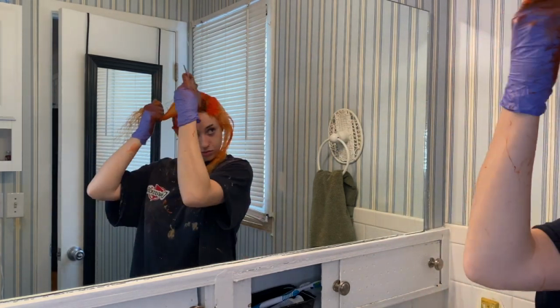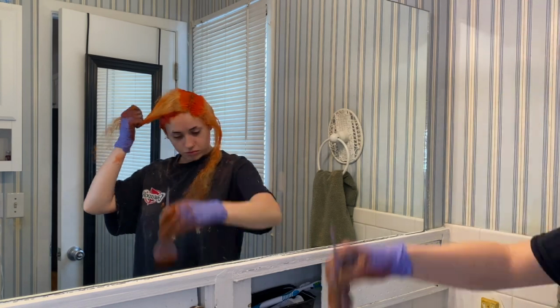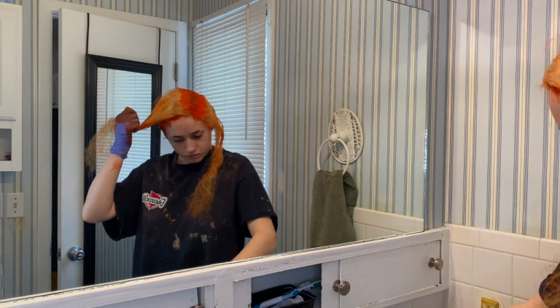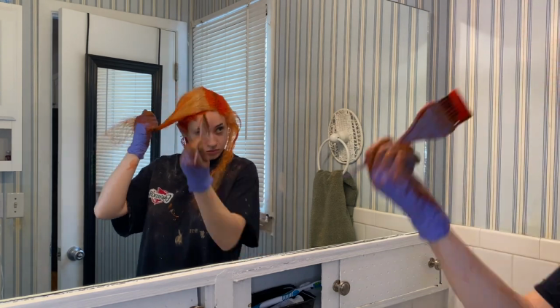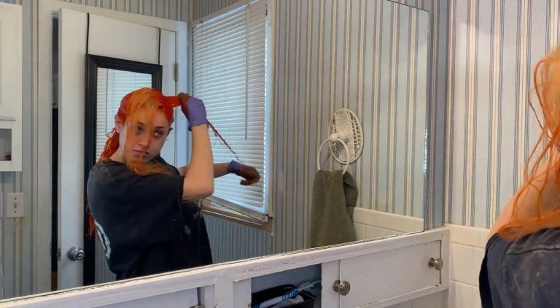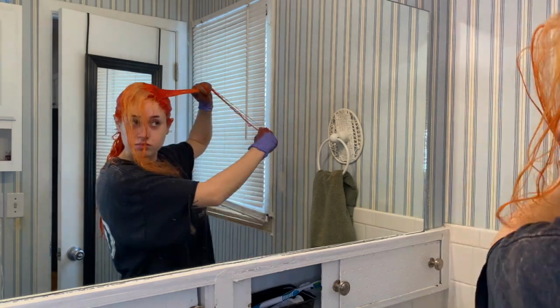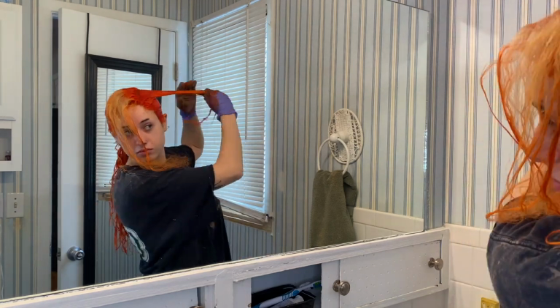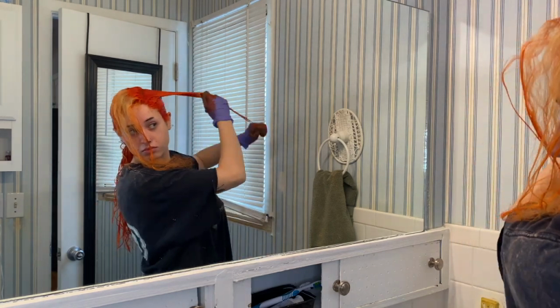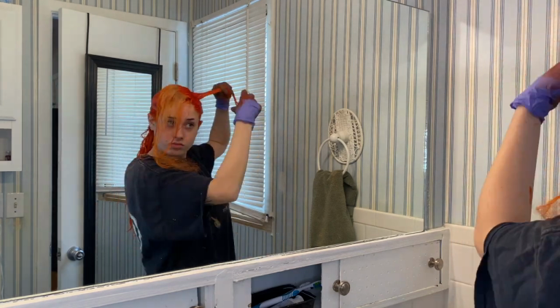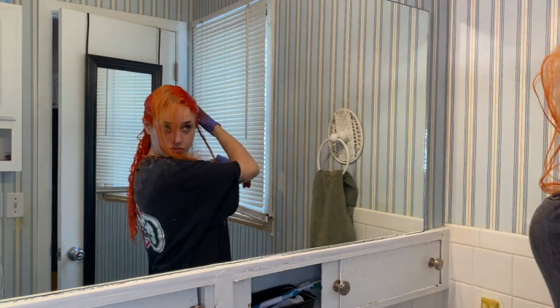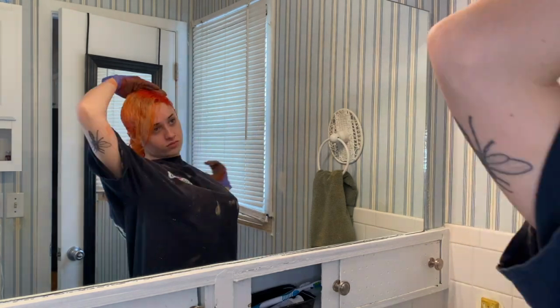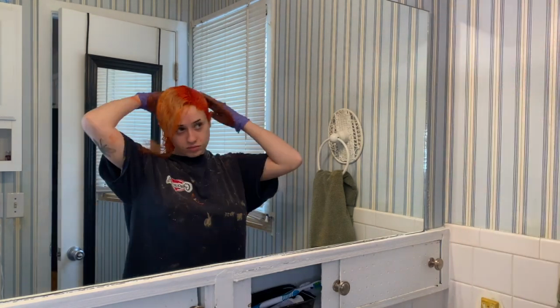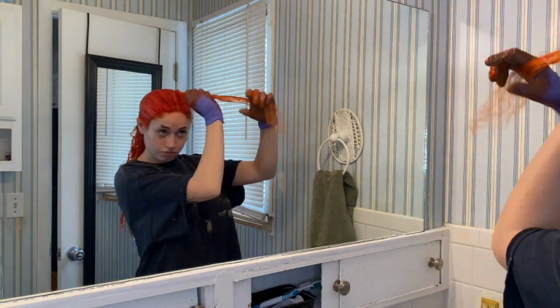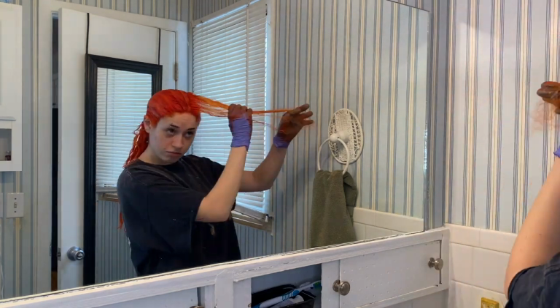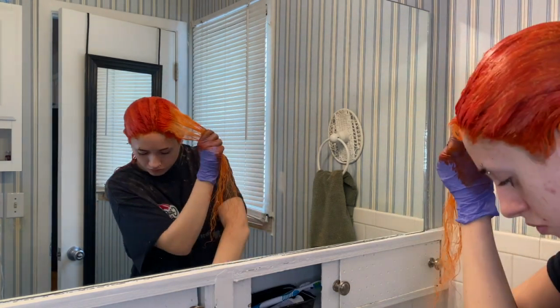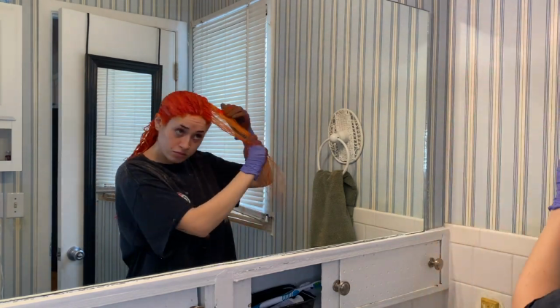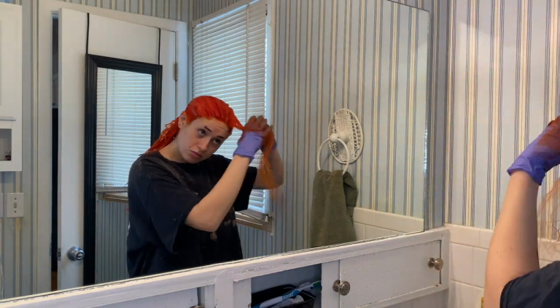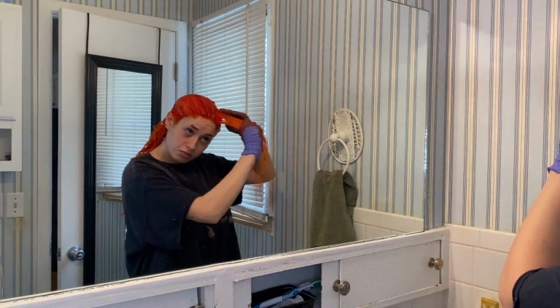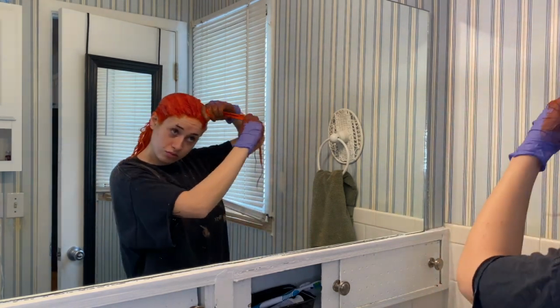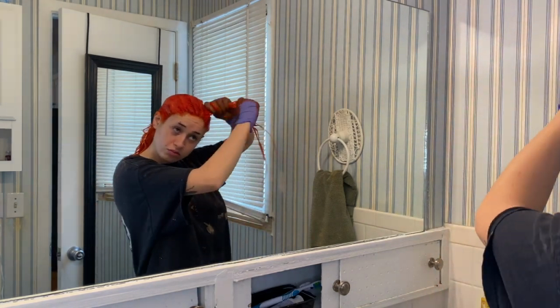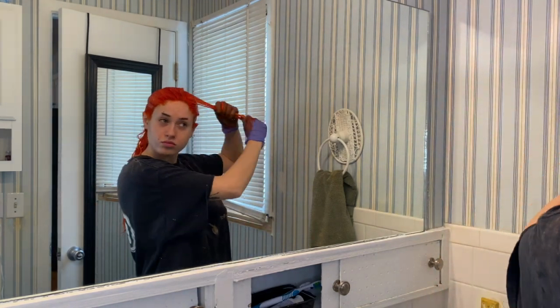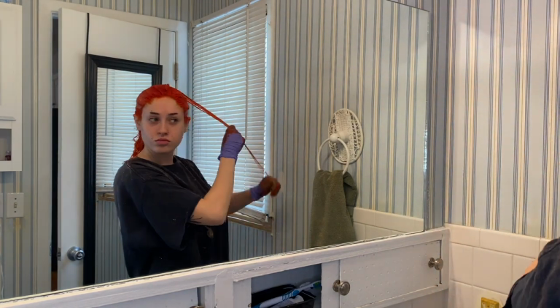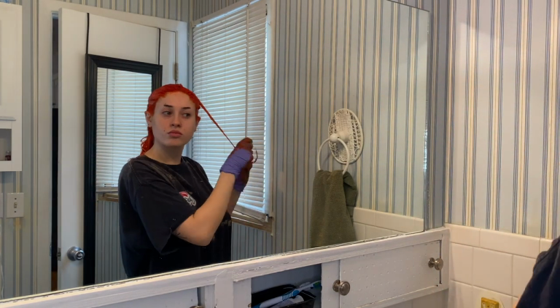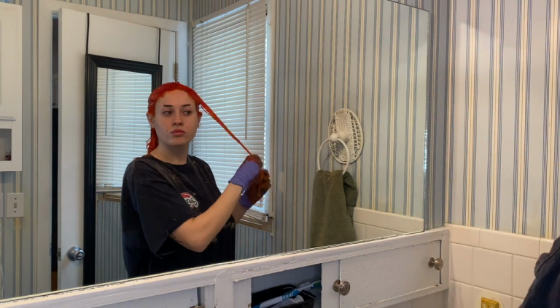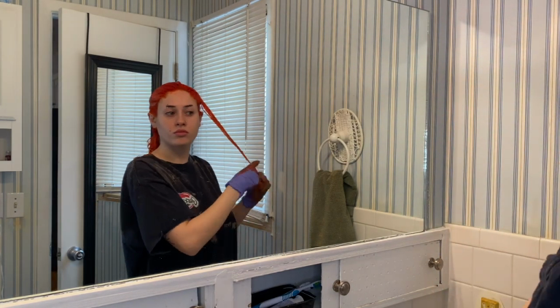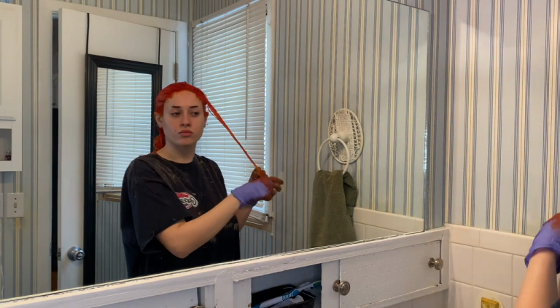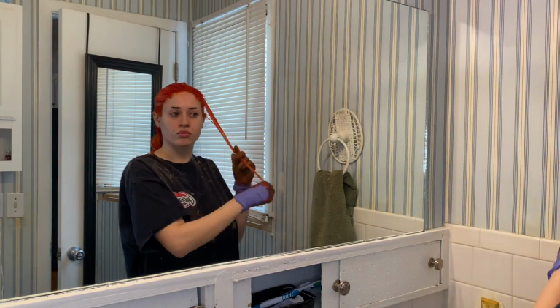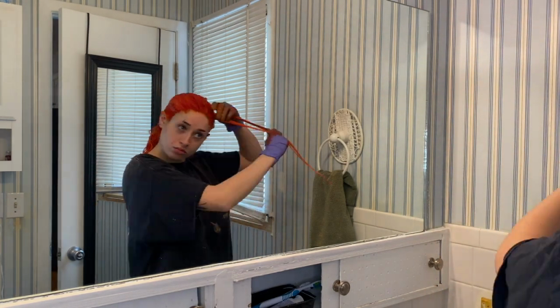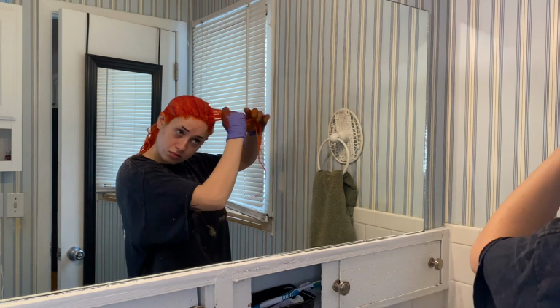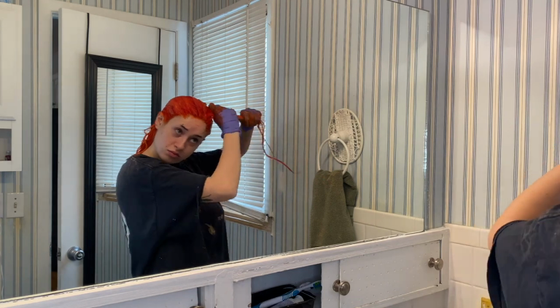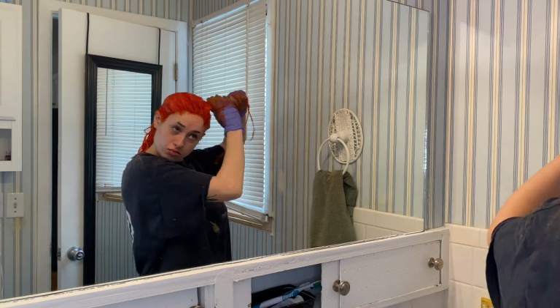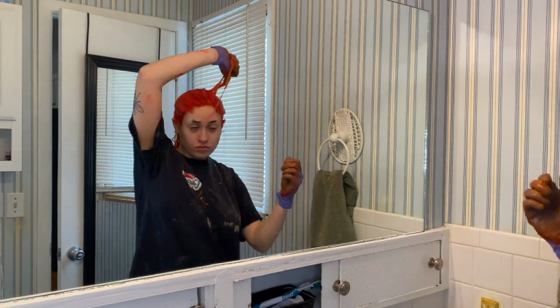Your hair doesn't have to be perfectly bleached if you're doing a dark shade. I'll see you guys at the end of this video, stay tuned. Love you, bye.